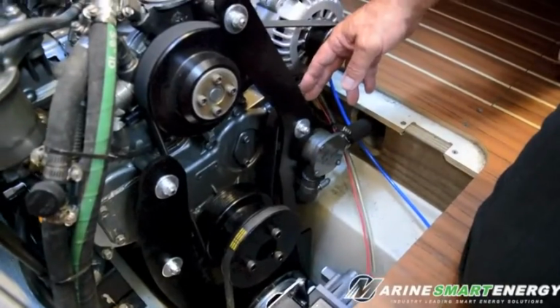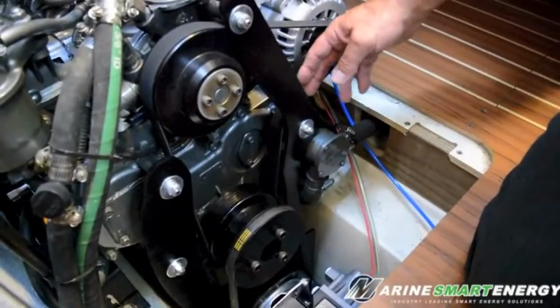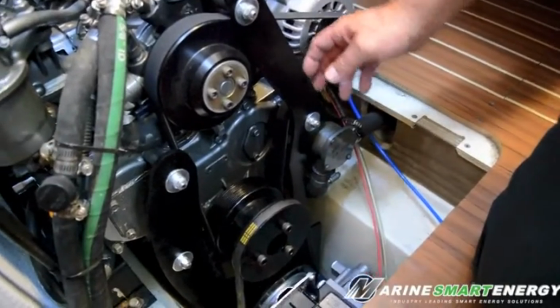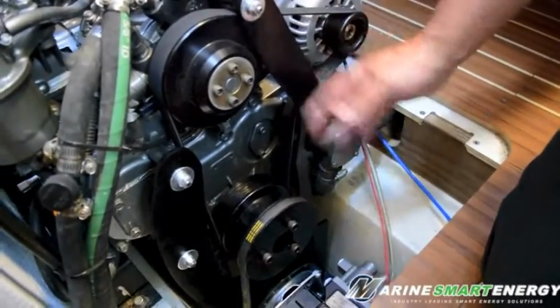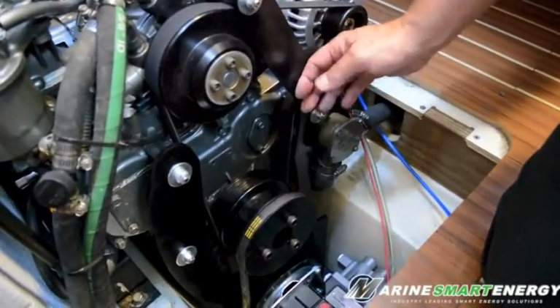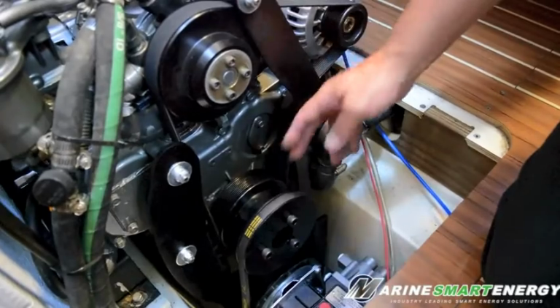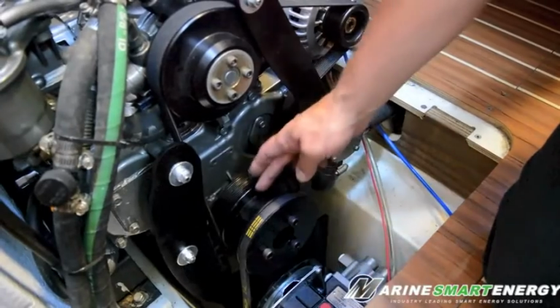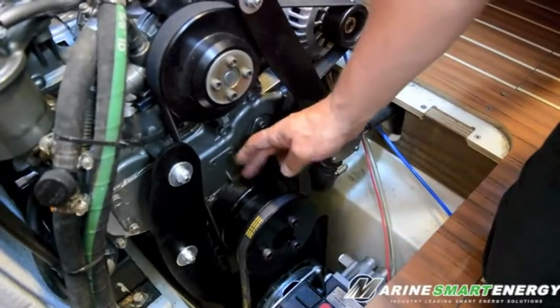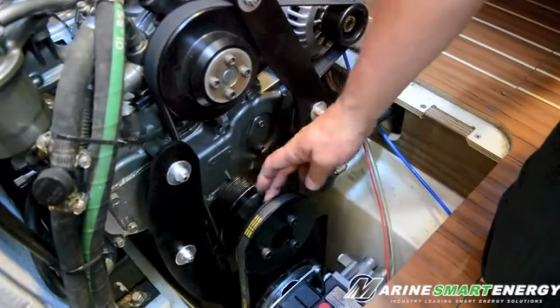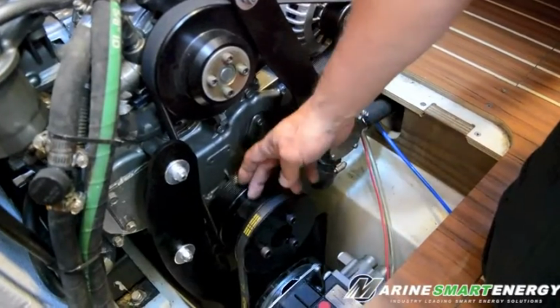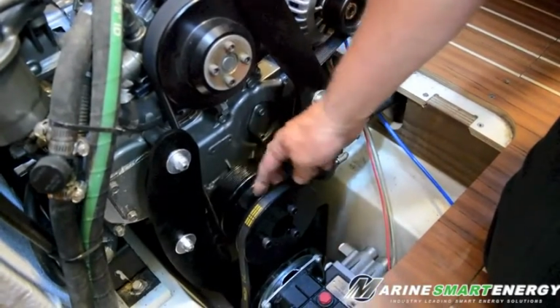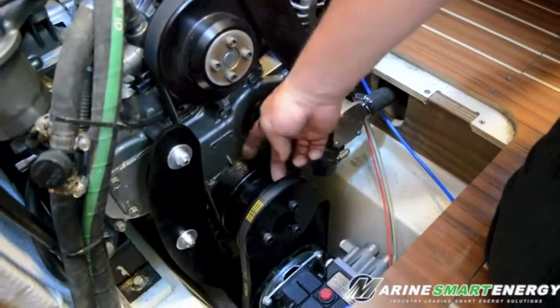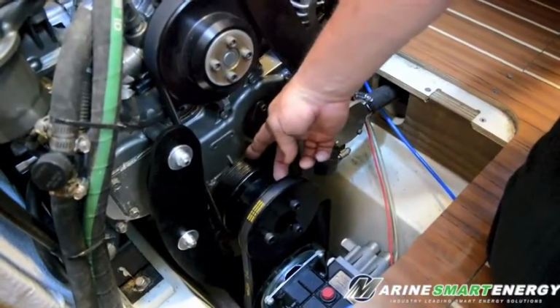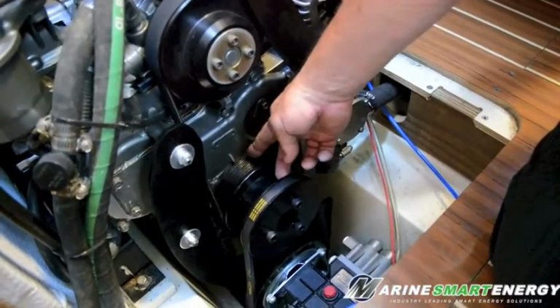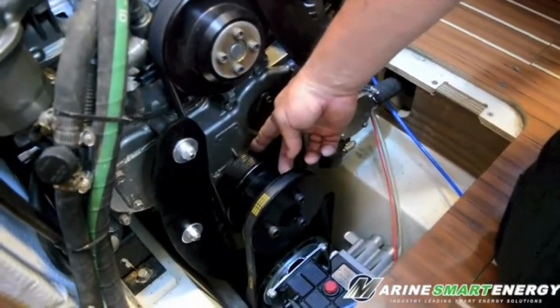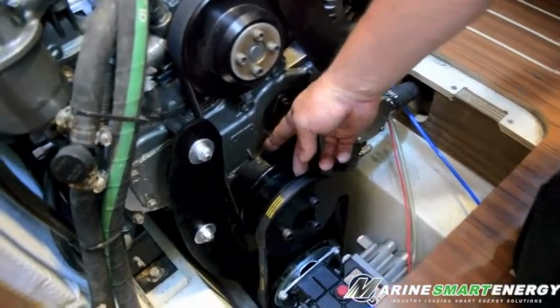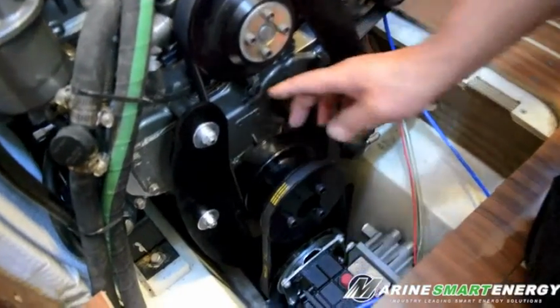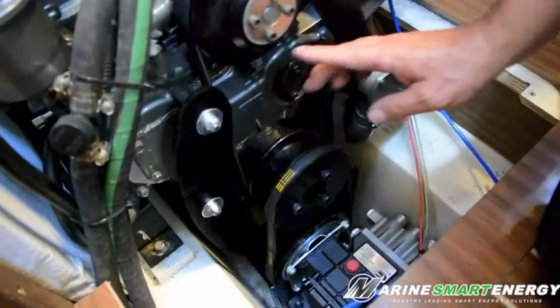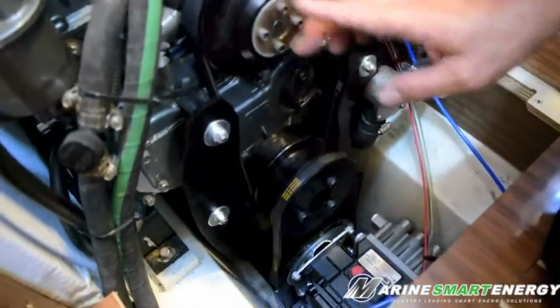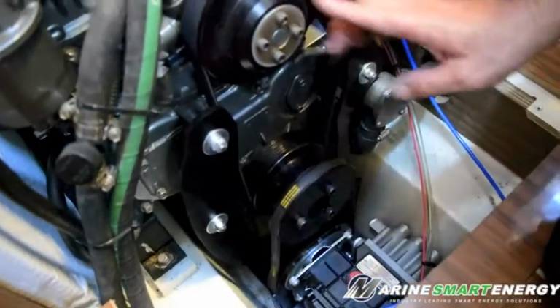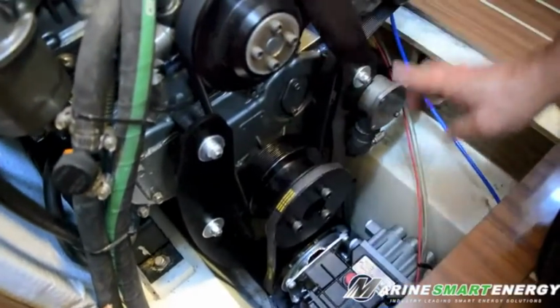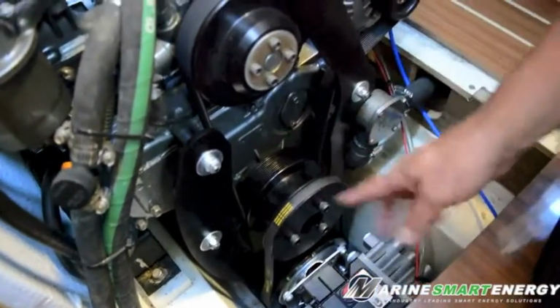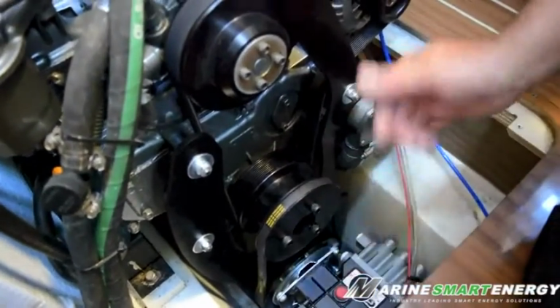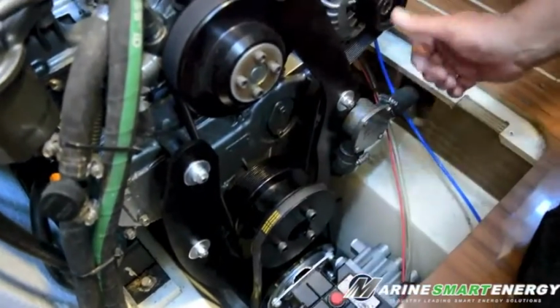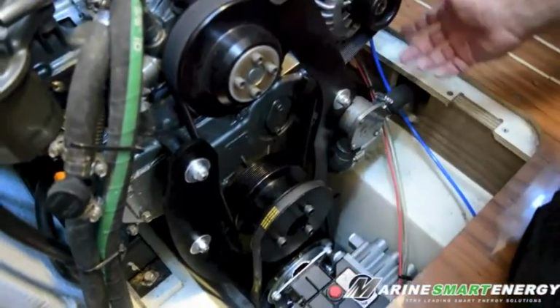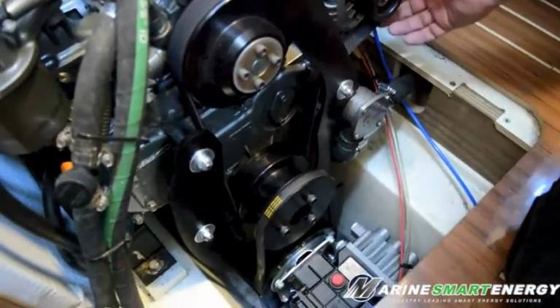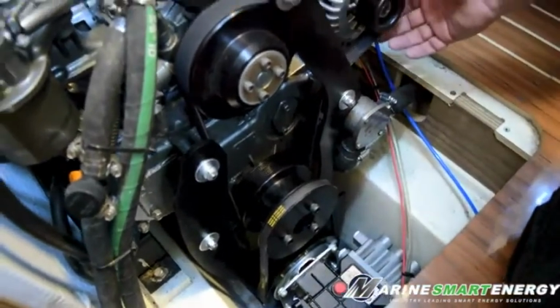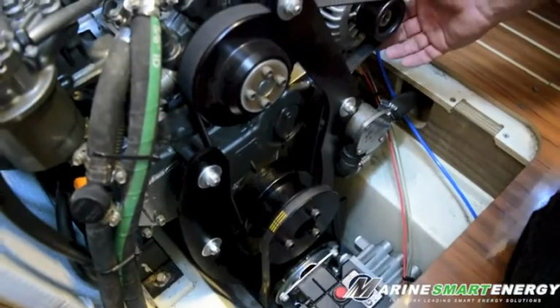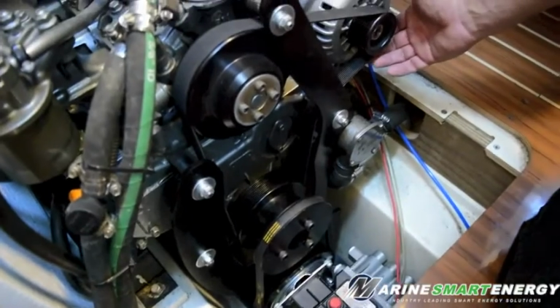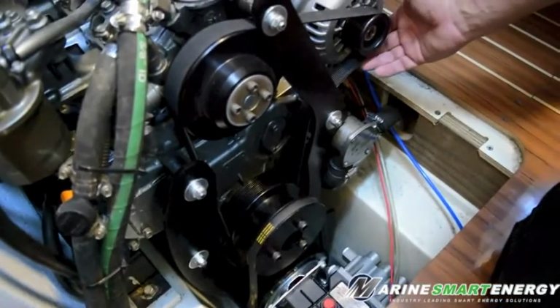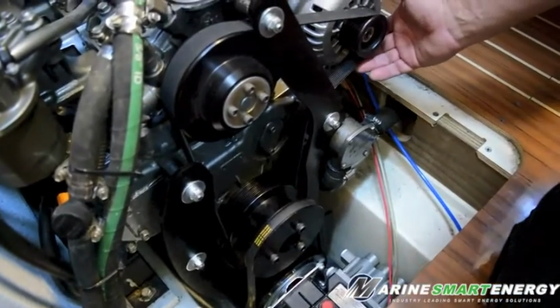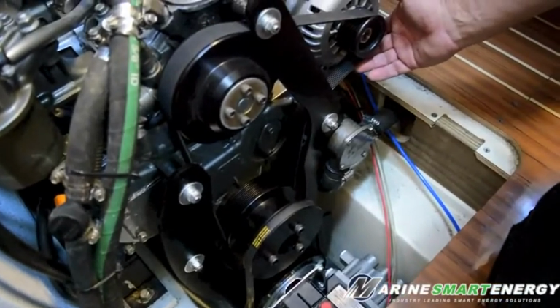Now the bracket is in place, the extended pulley is in place. Every time this engine turns, this will generate up to 140 amps.